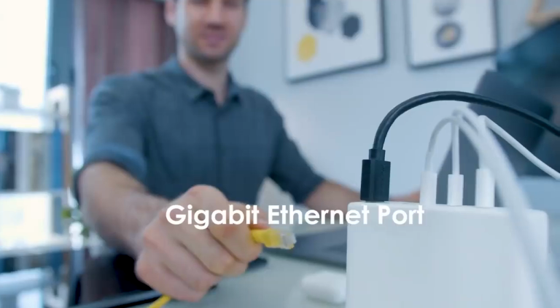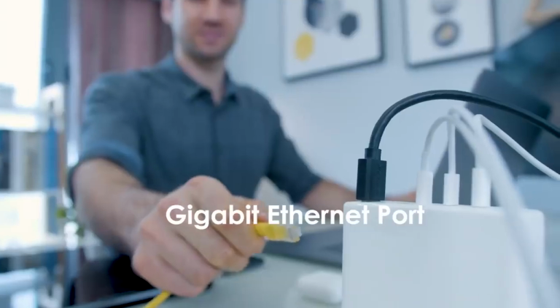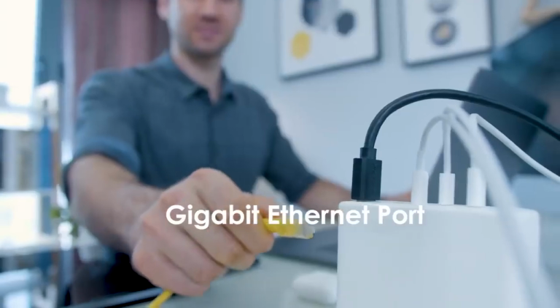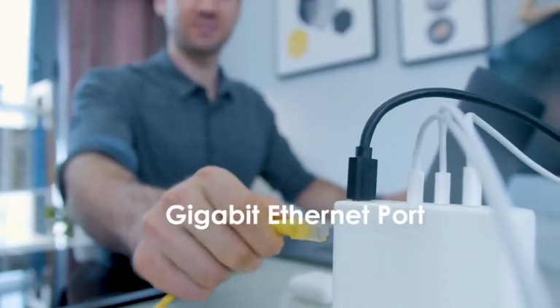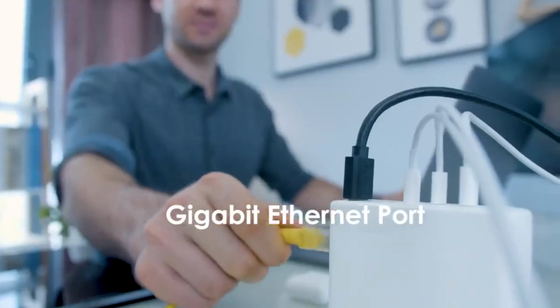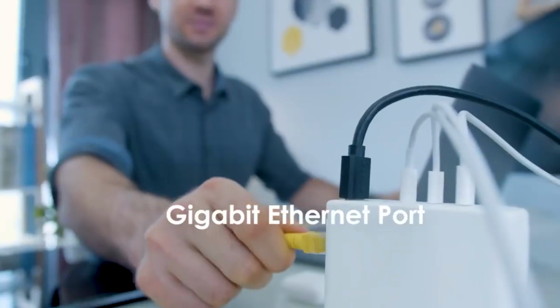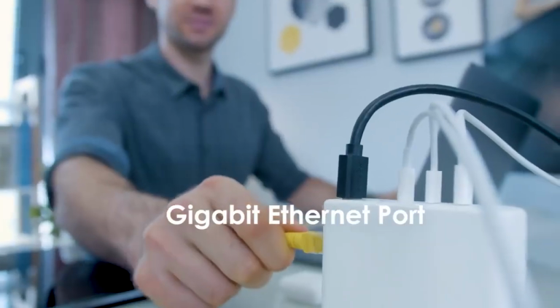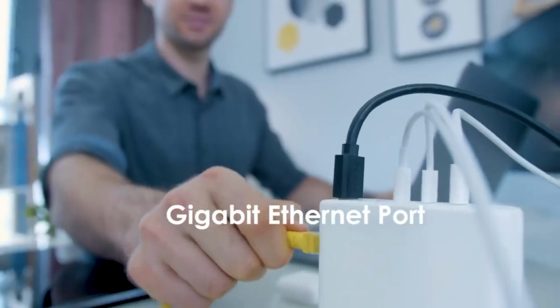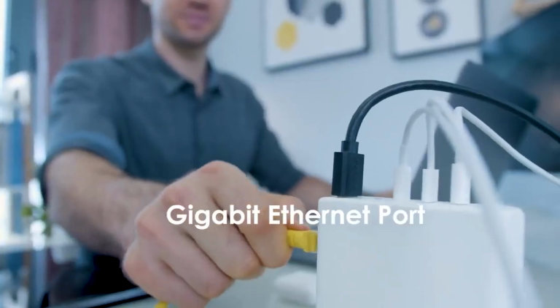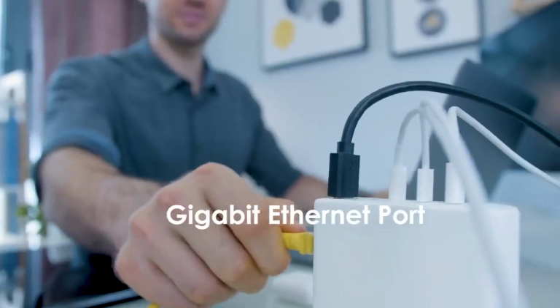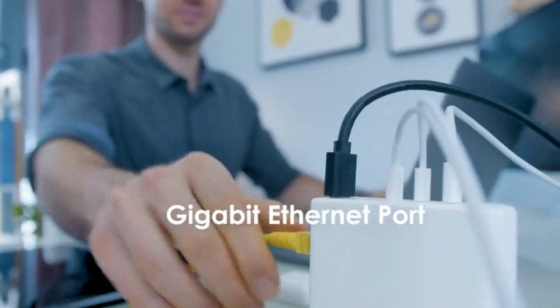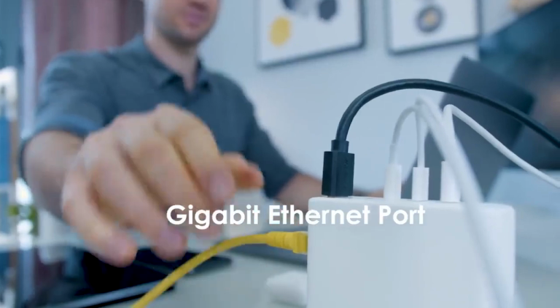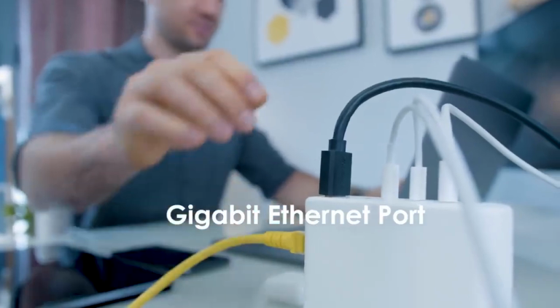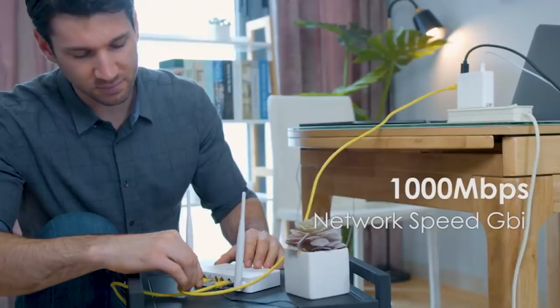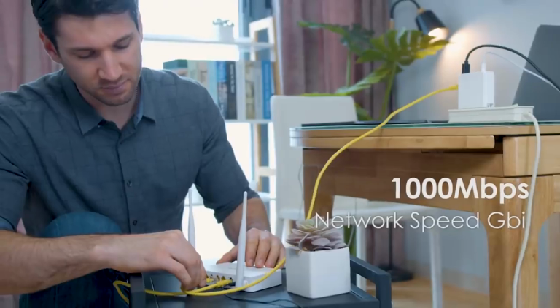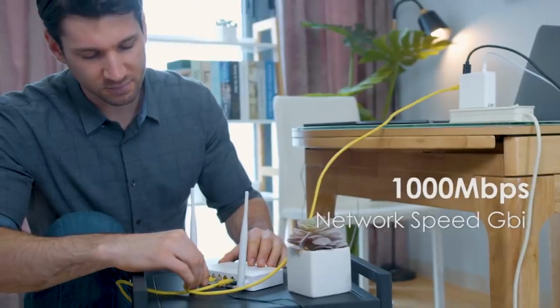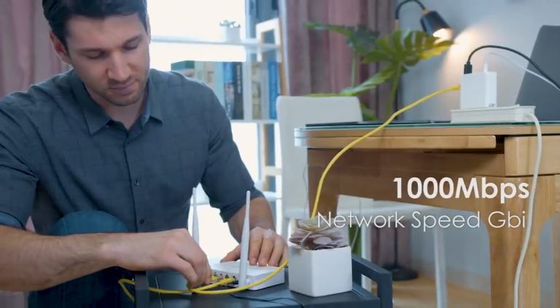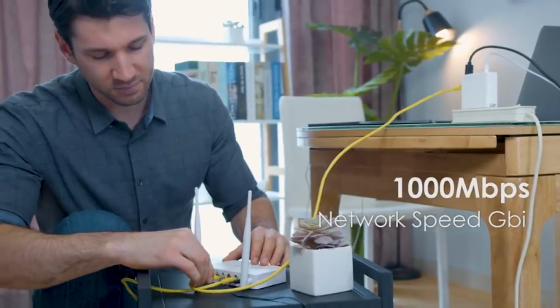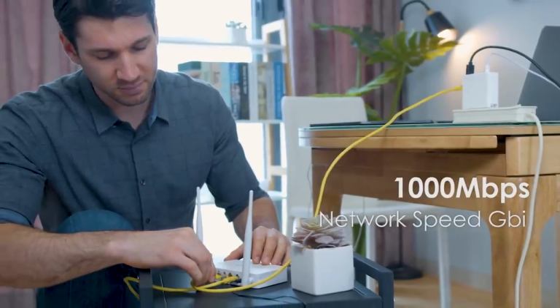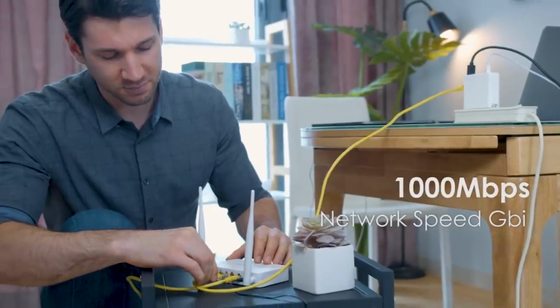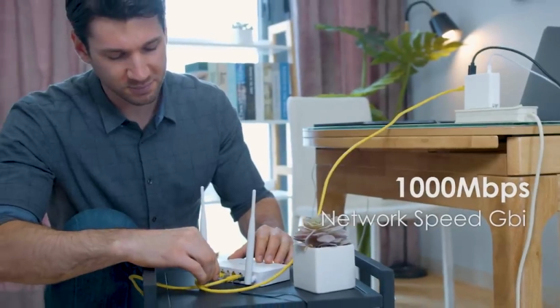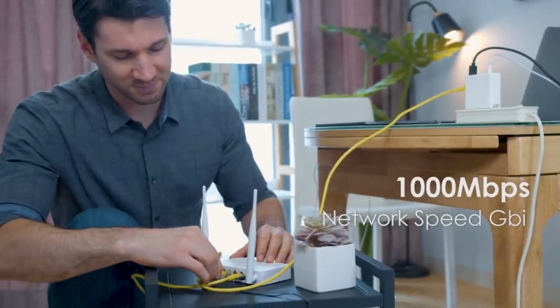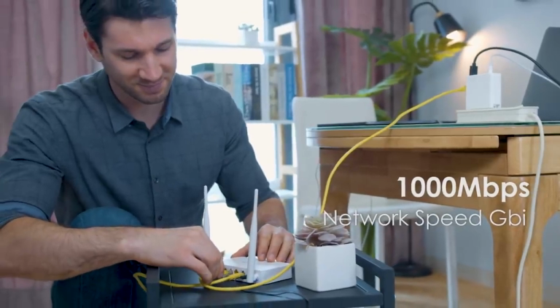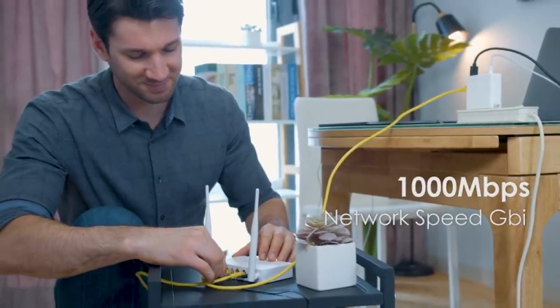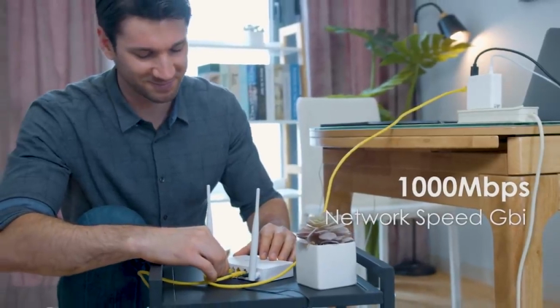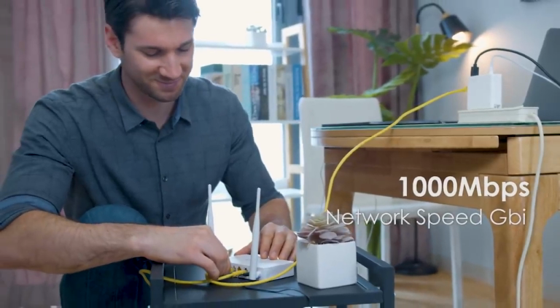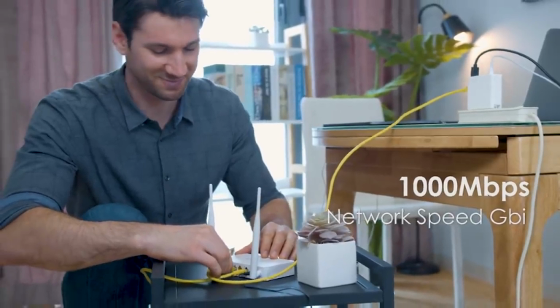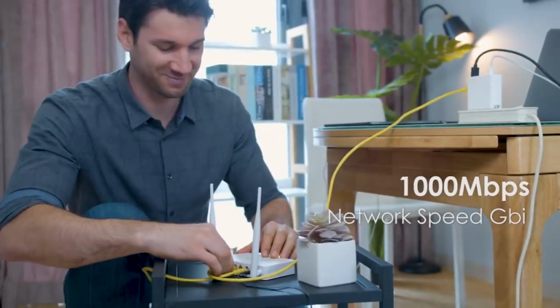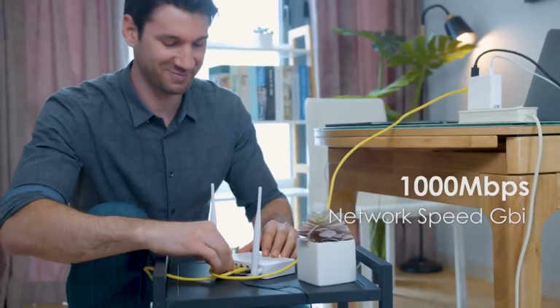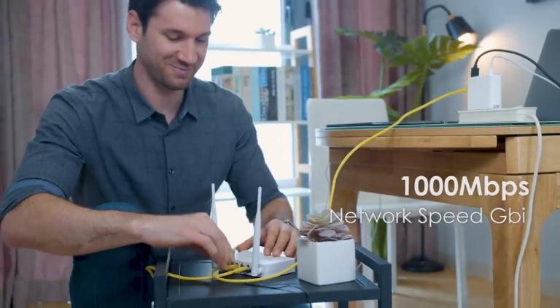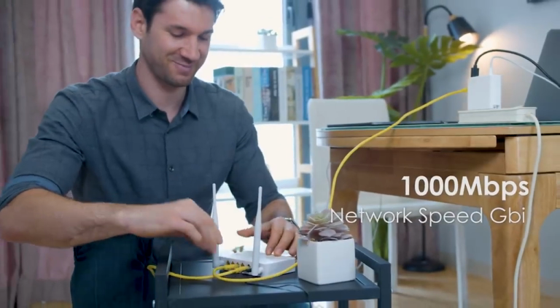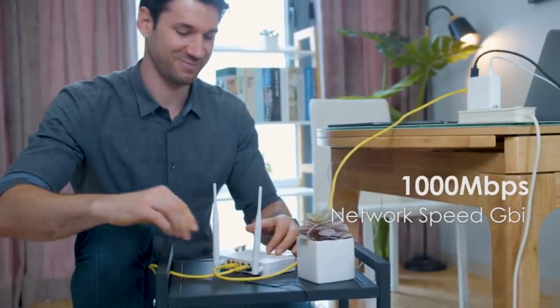This is also the first of its kind to feature an Ethernet port. It can directly connect your laptop to a Wi-Fi router for a faster internet connection.